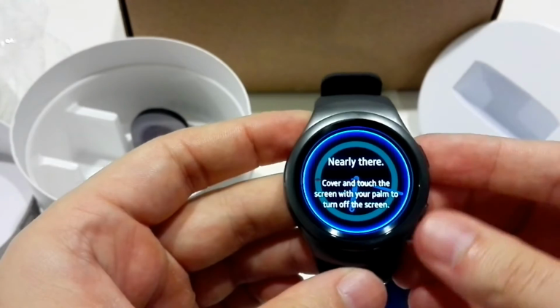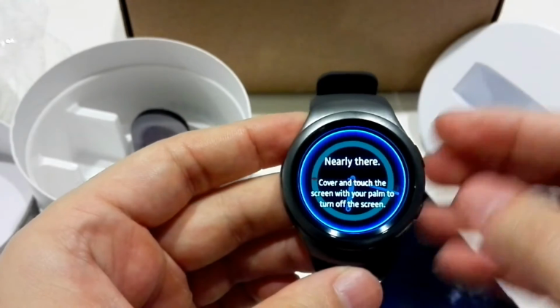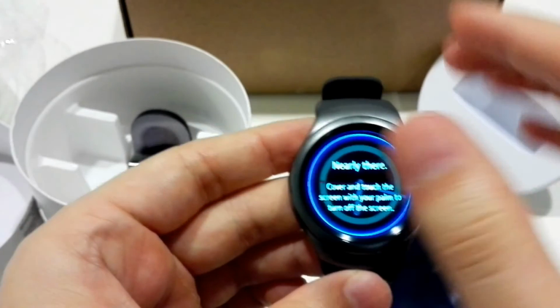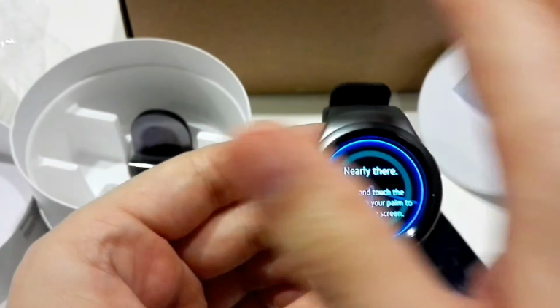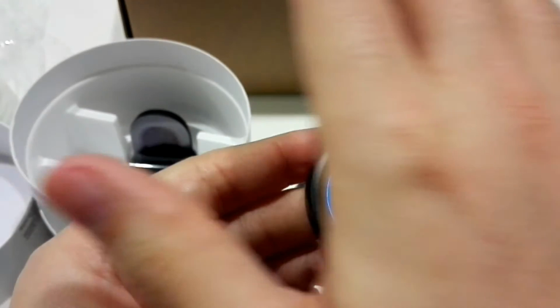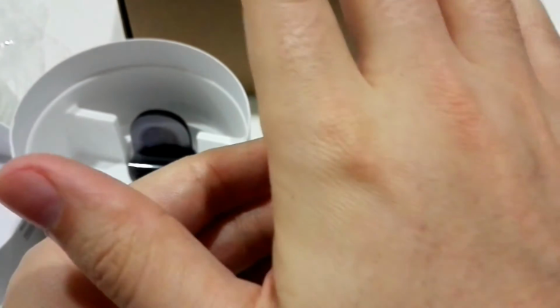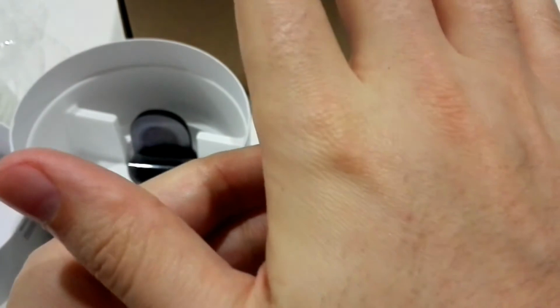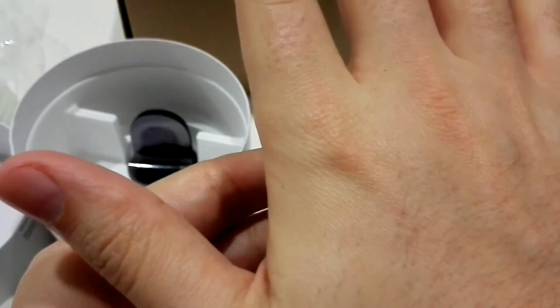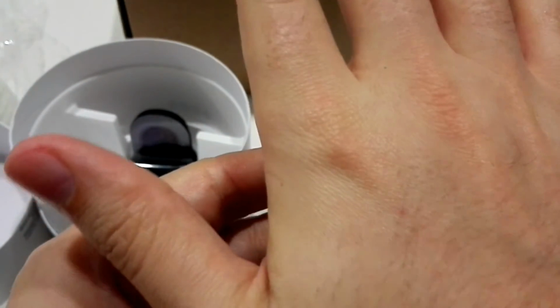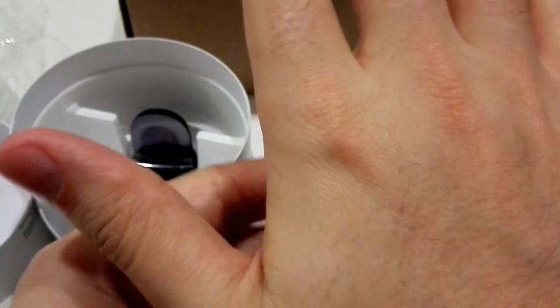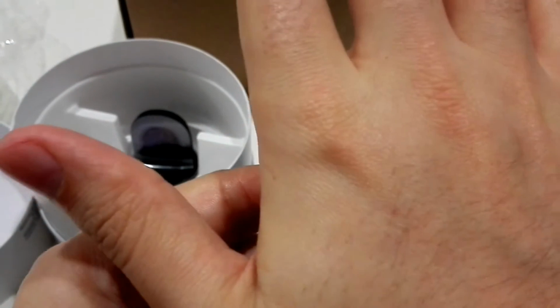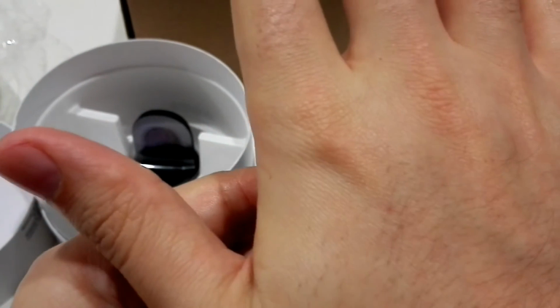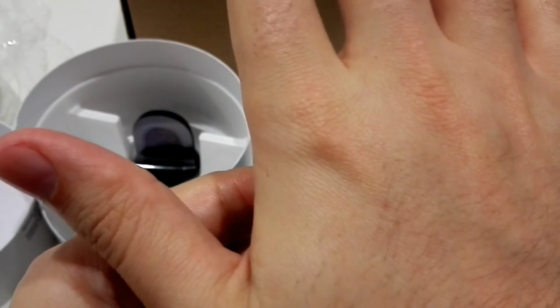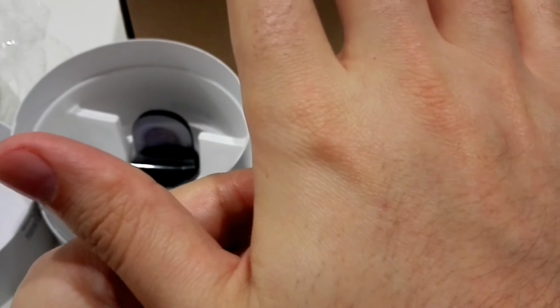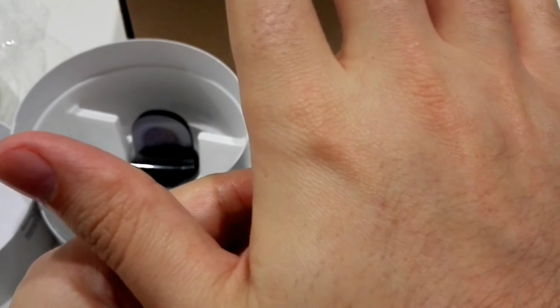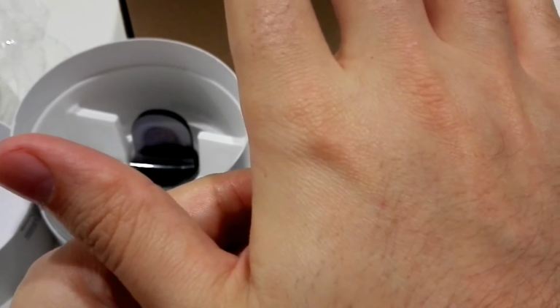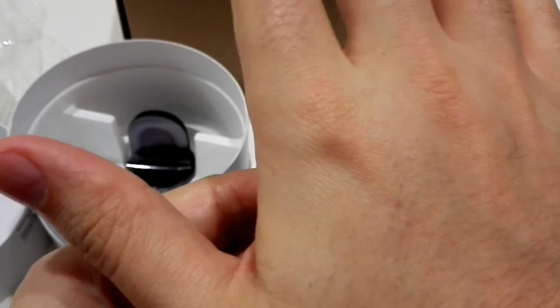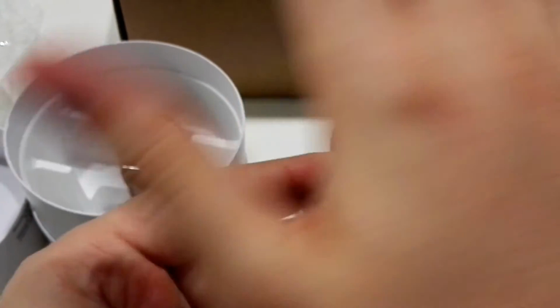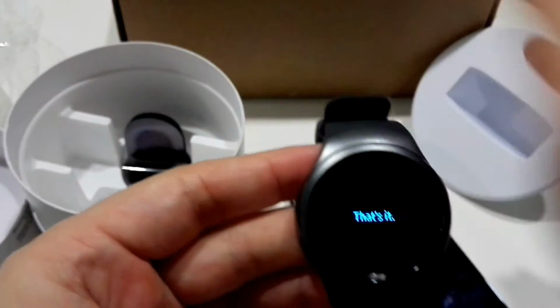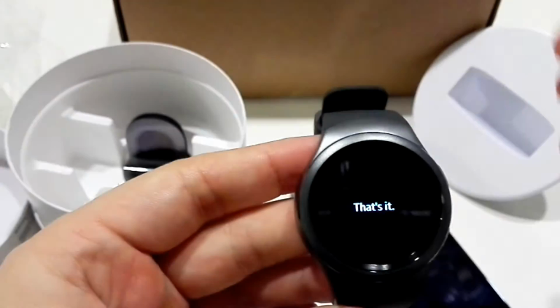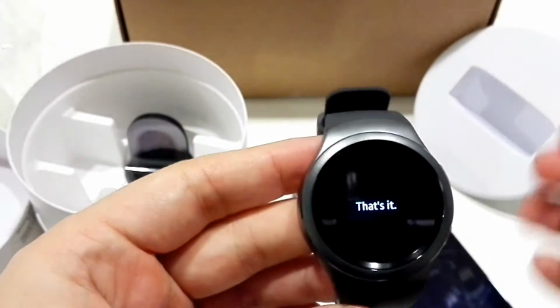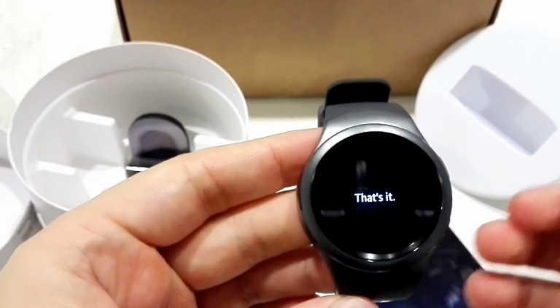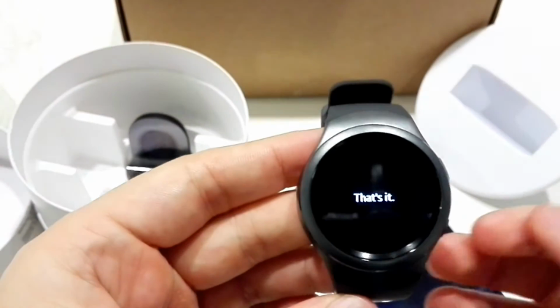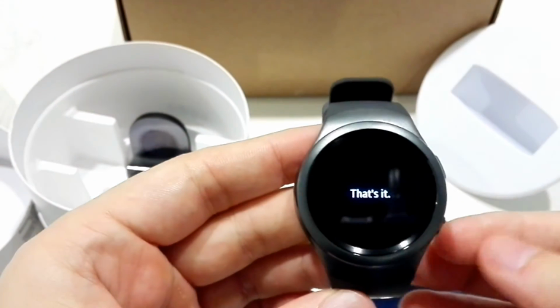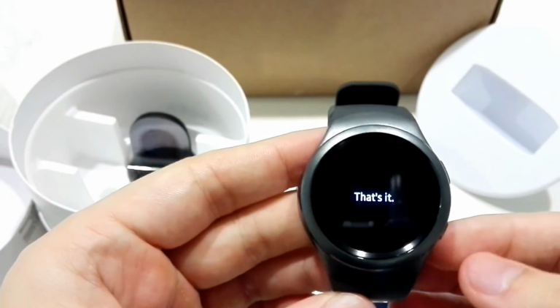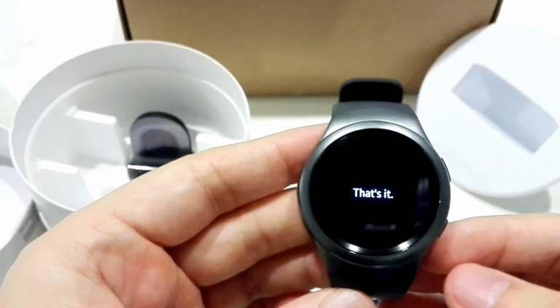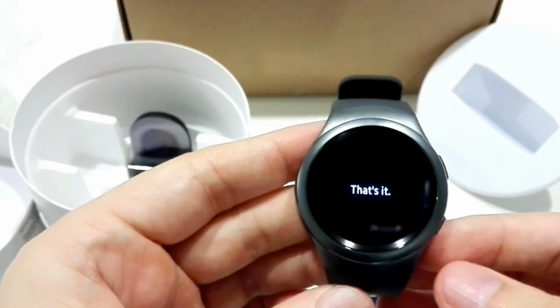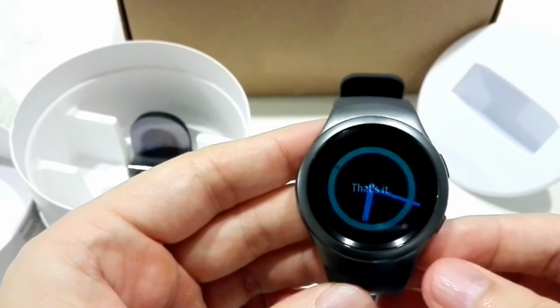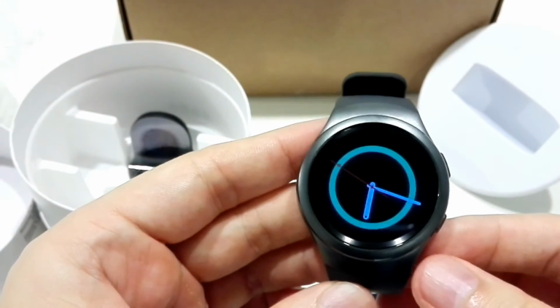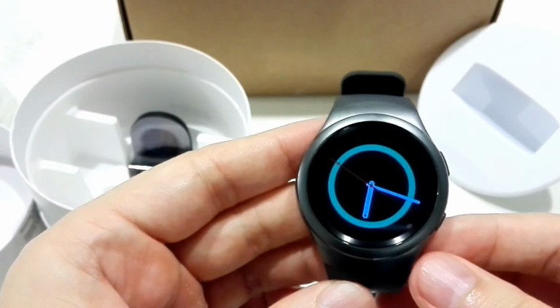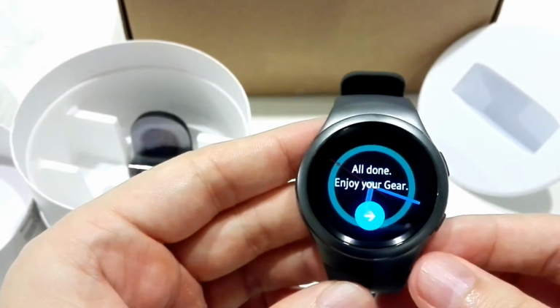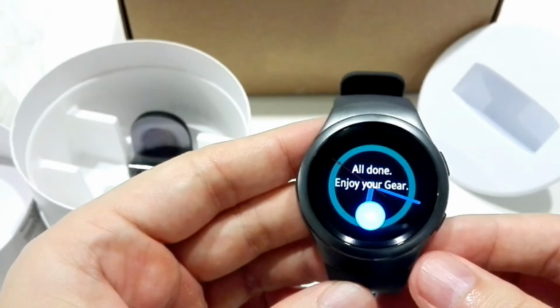We need to touch the screen — I didn't touch it before. Like this. Very nice.